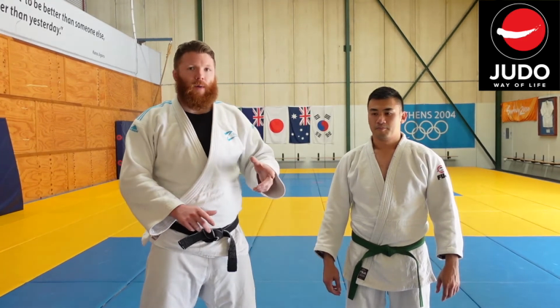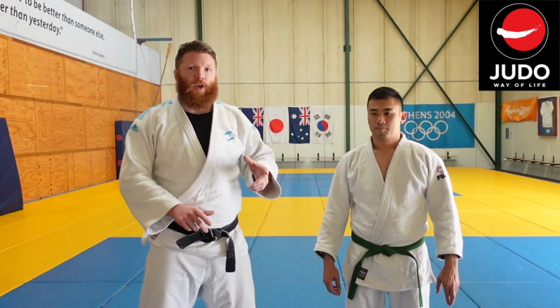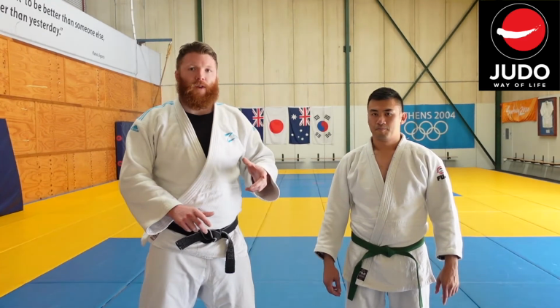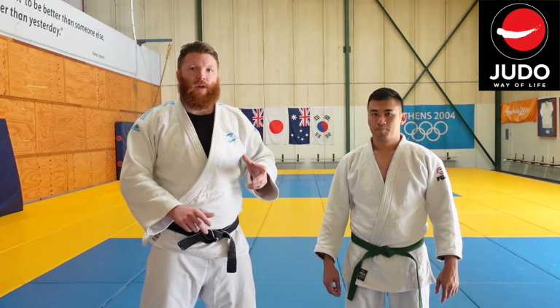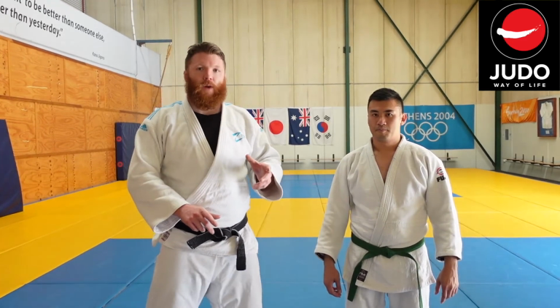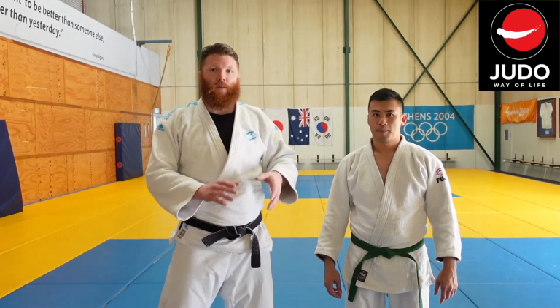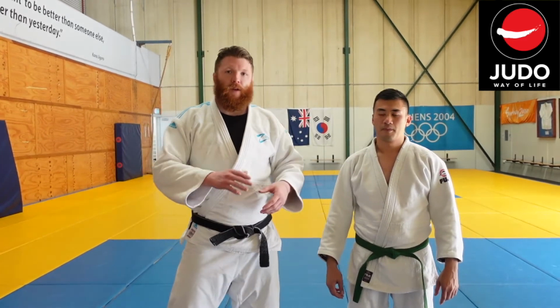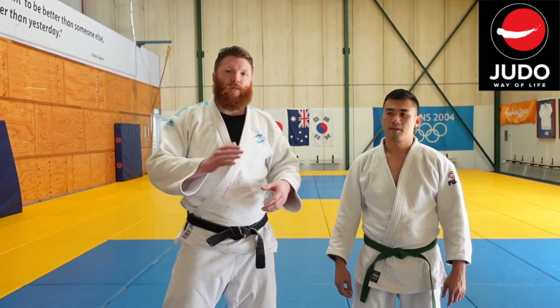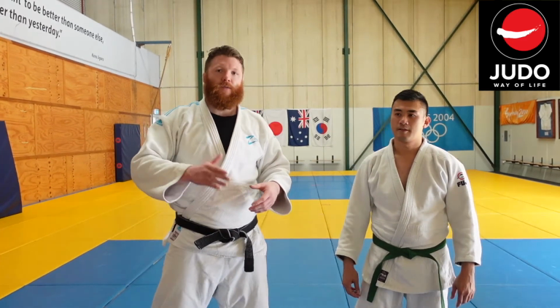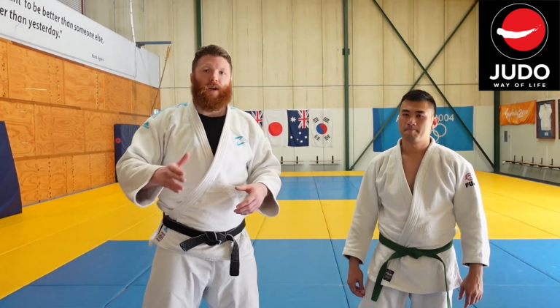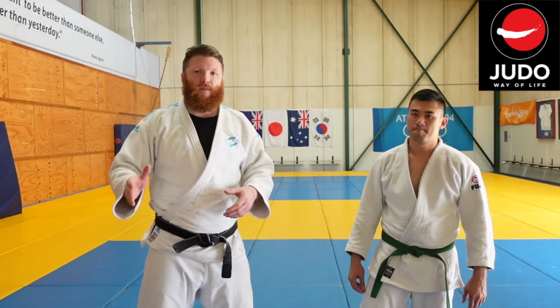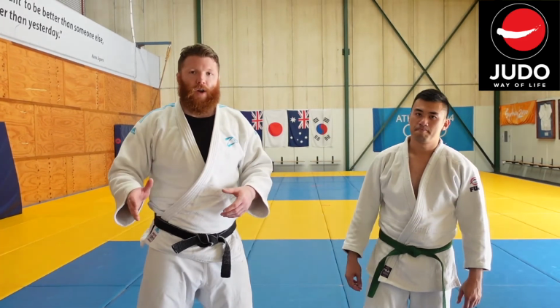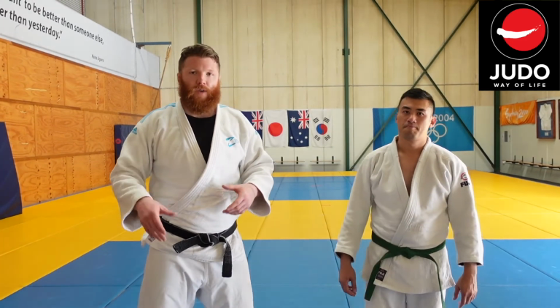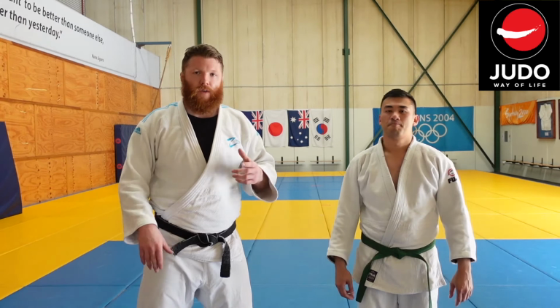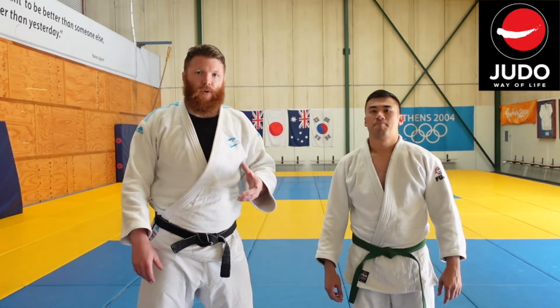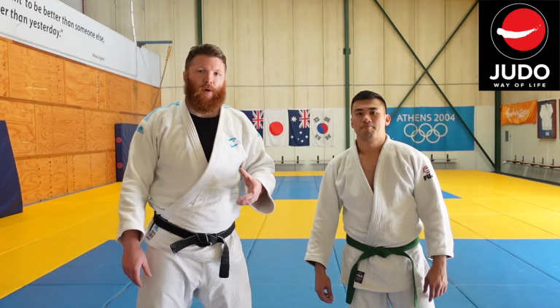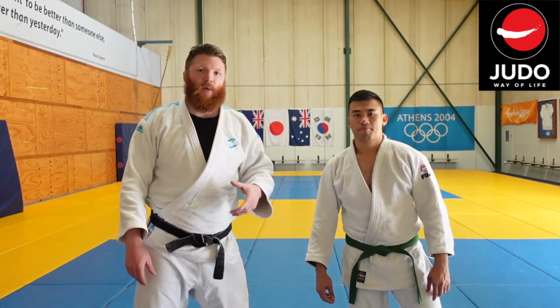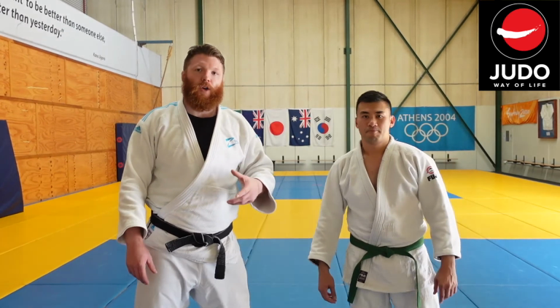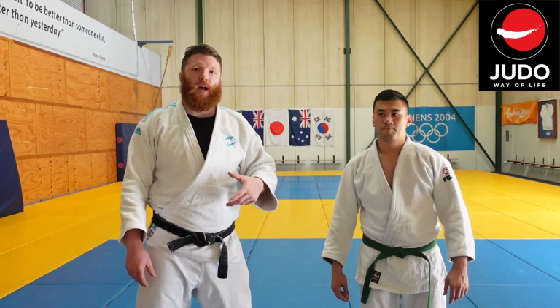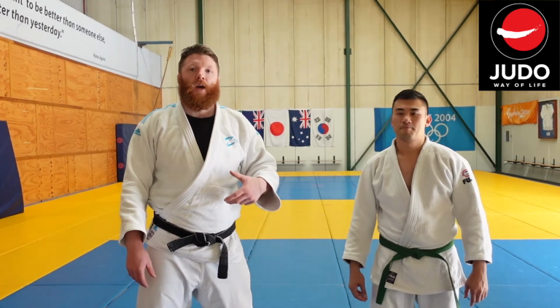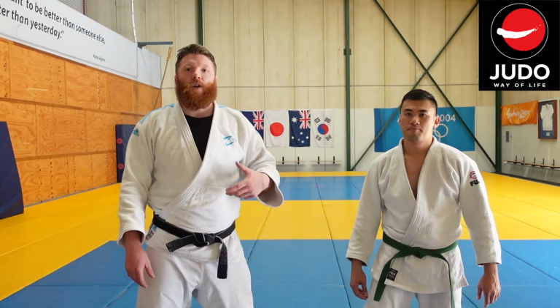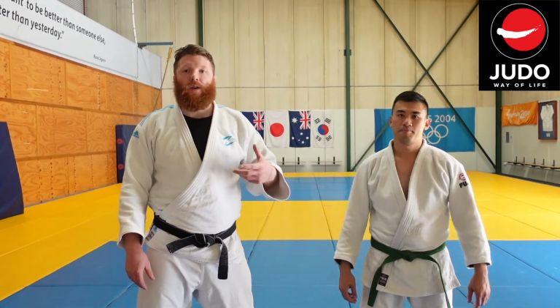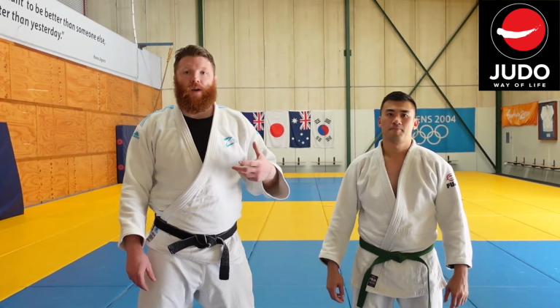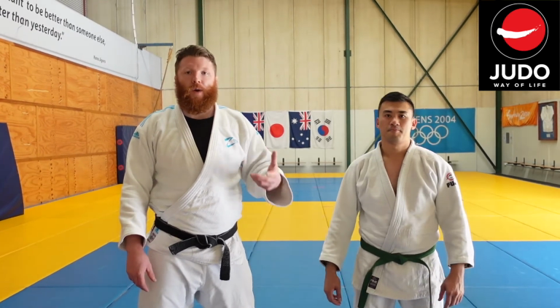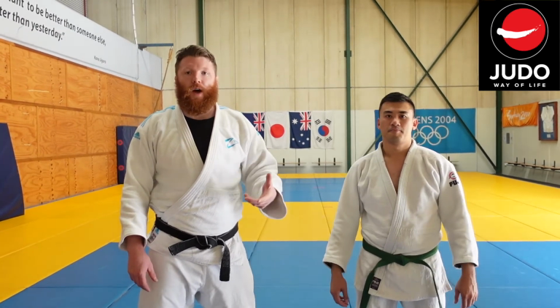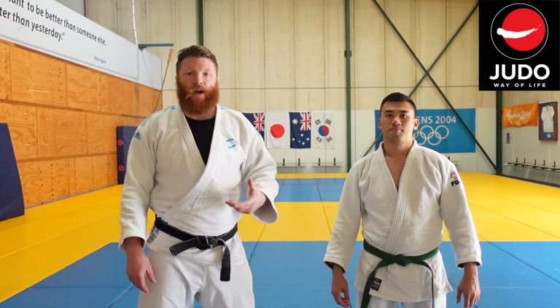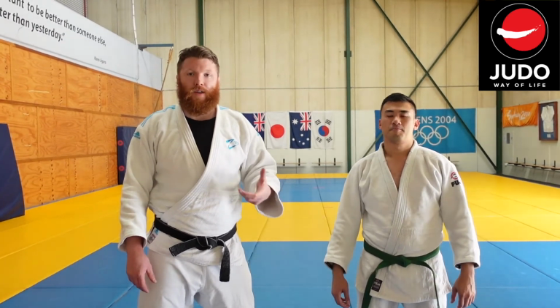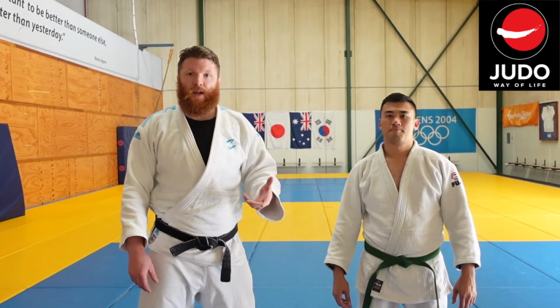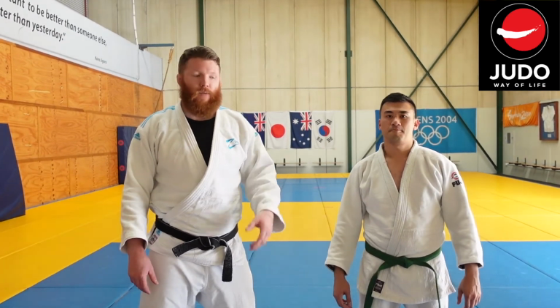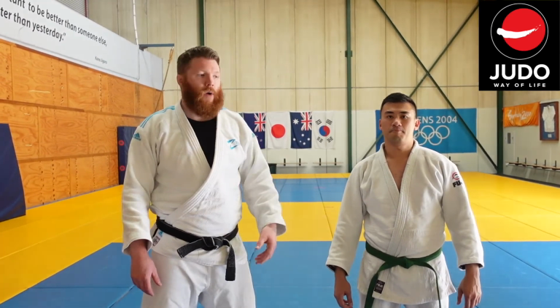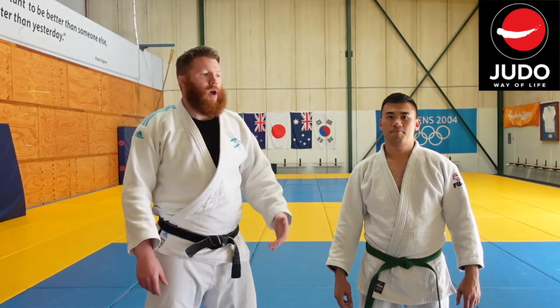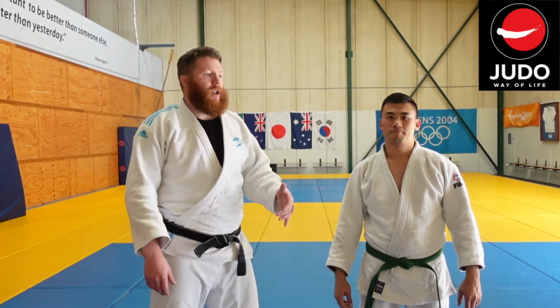I'm going to do this video as a series of three different videos. This is the first part — we're going to look at doing Seoi Nage as a standing throw.